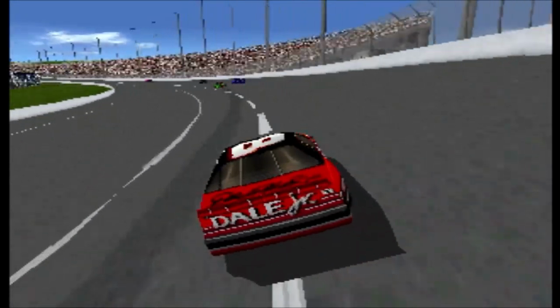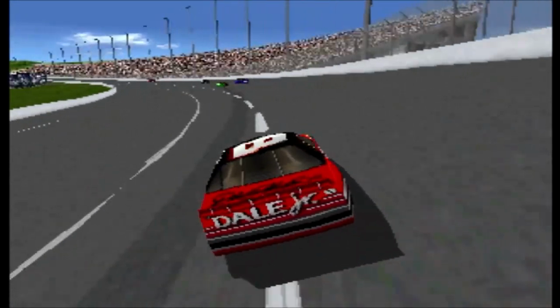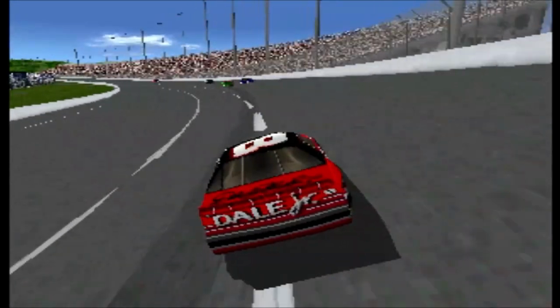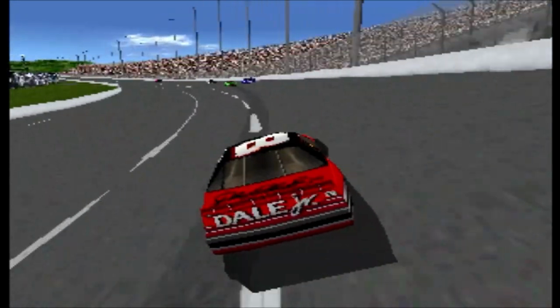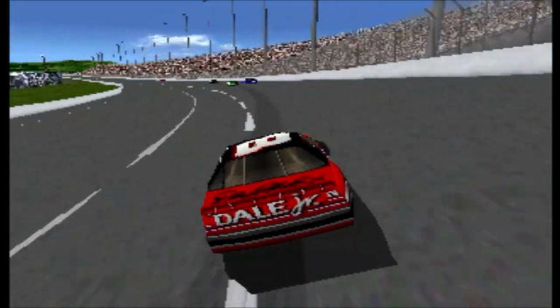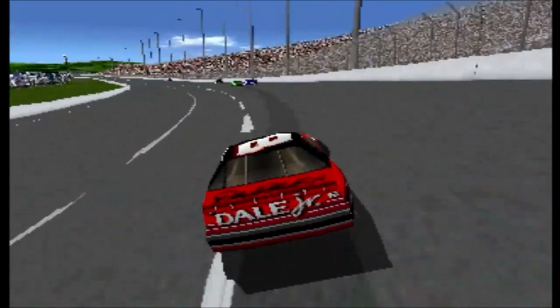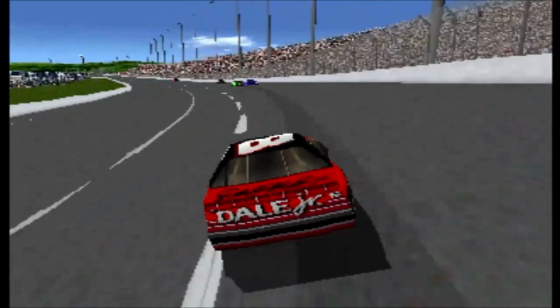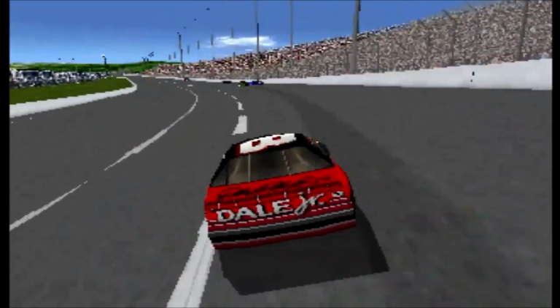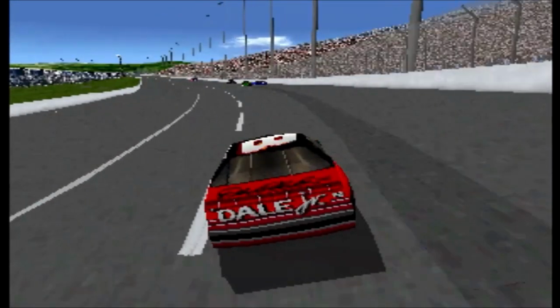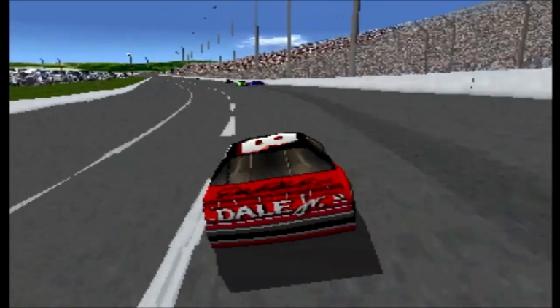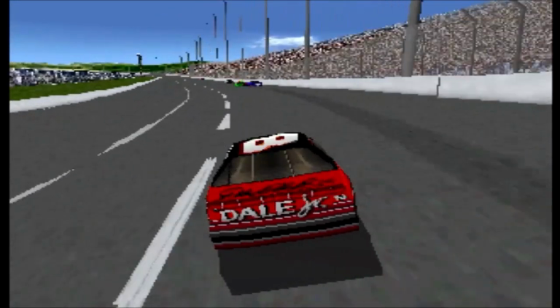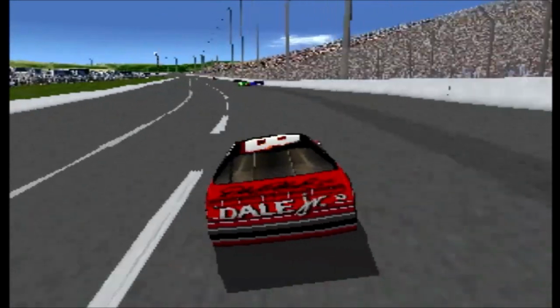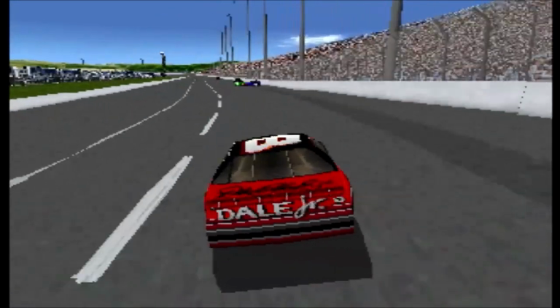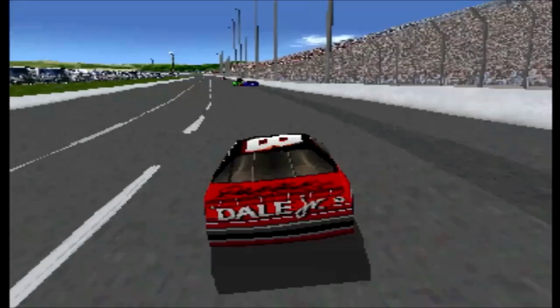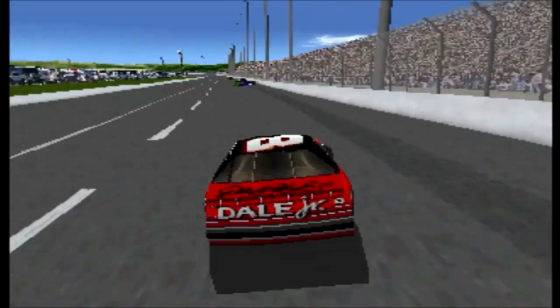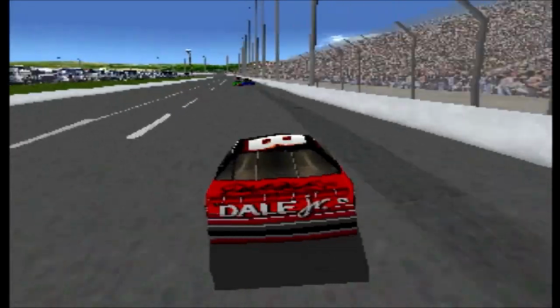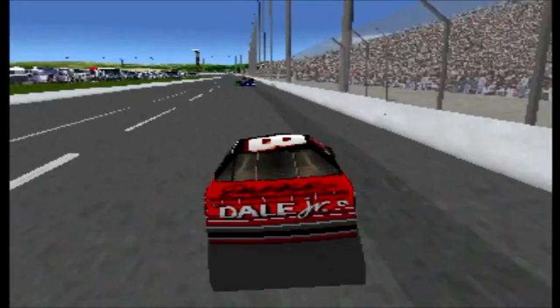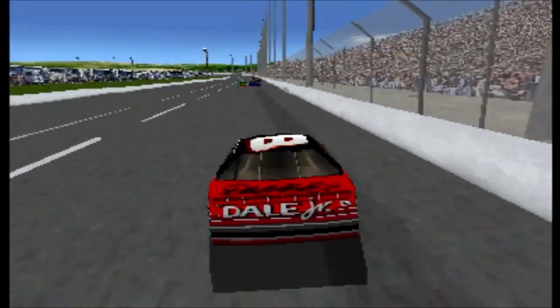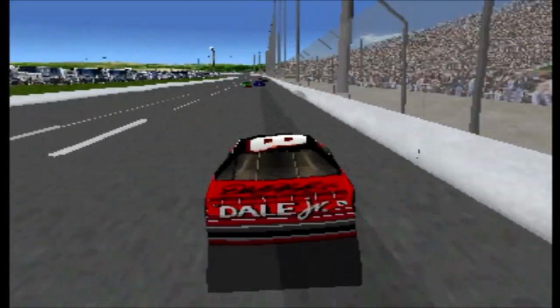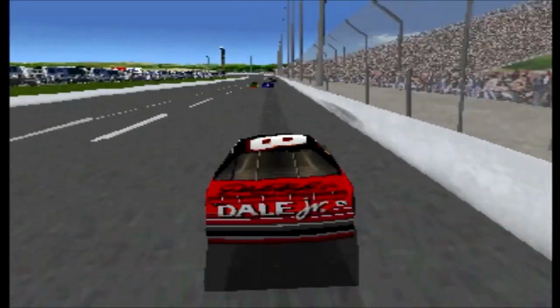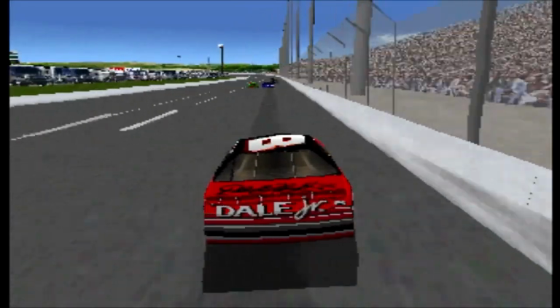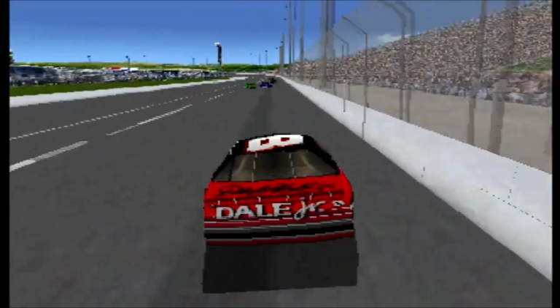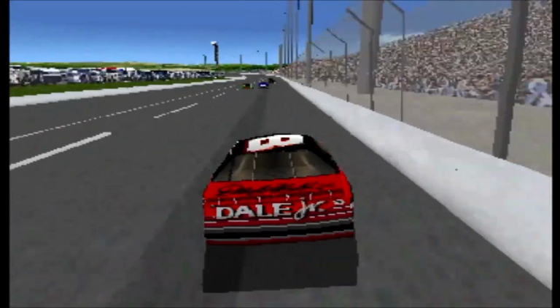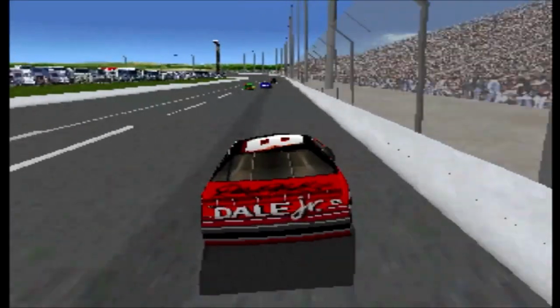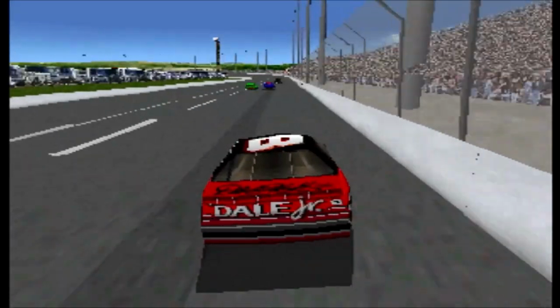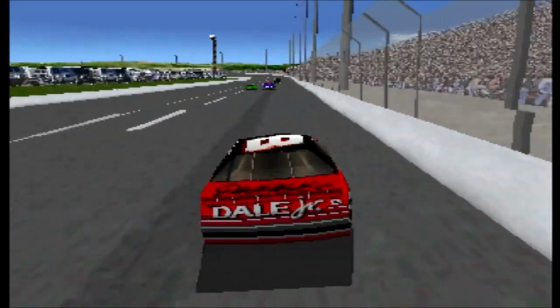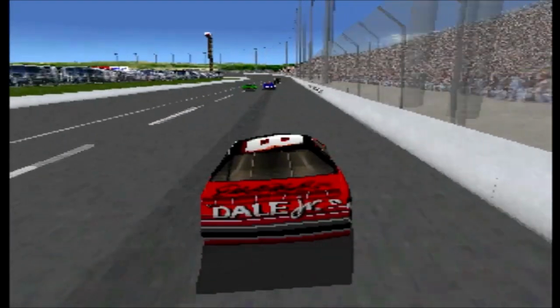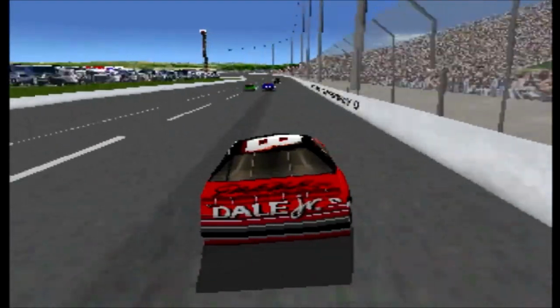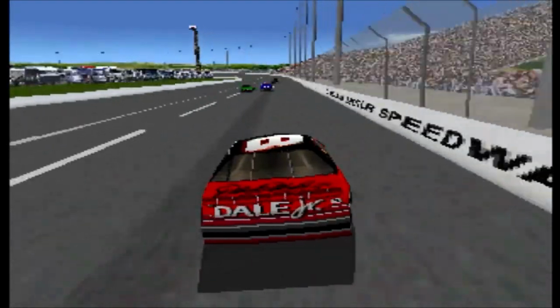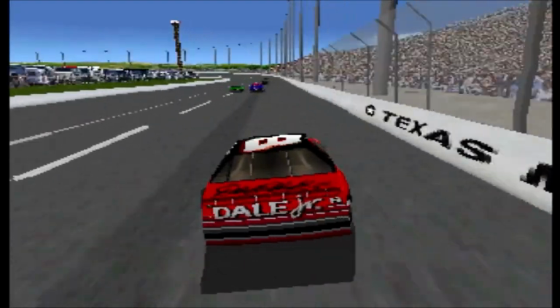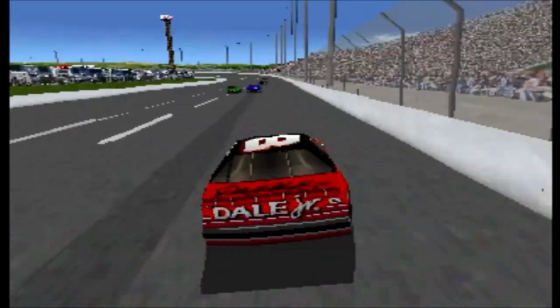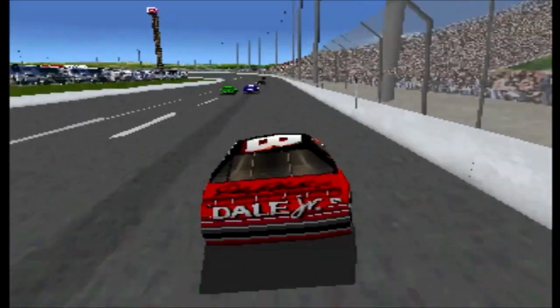Bobby Labonte's Interstate Batteries car is in third place. He's moving up on second place.